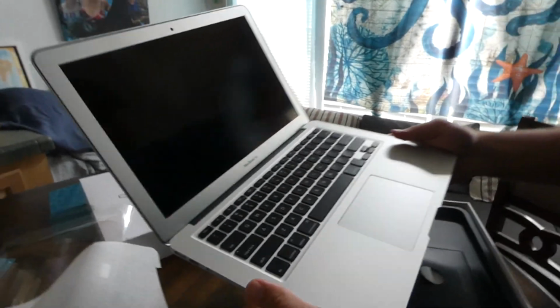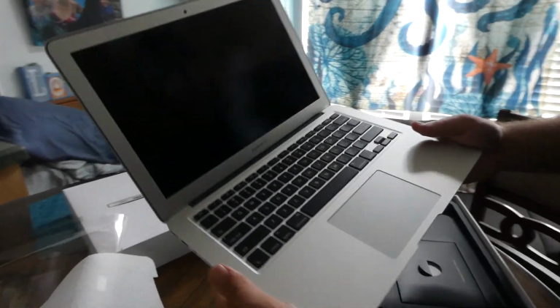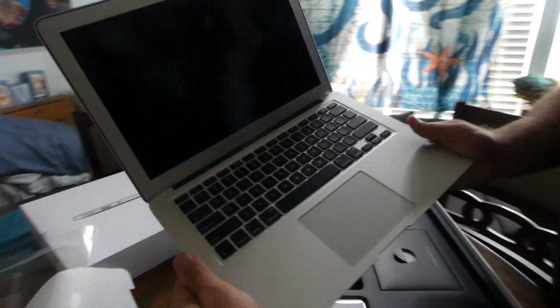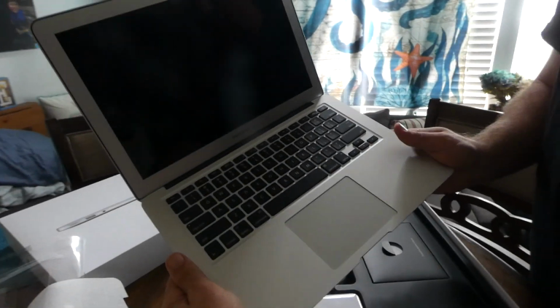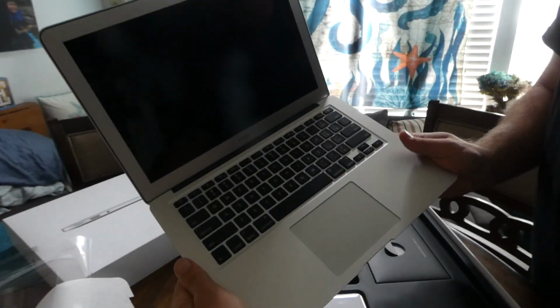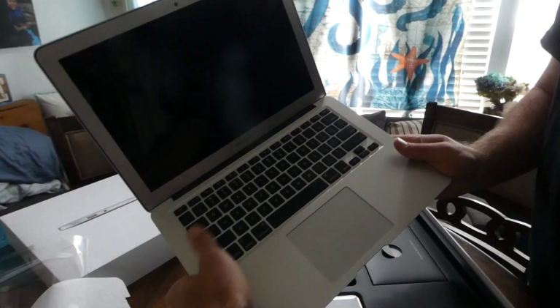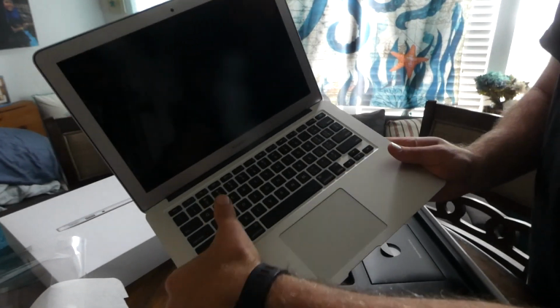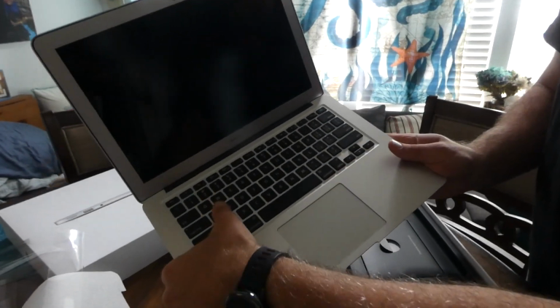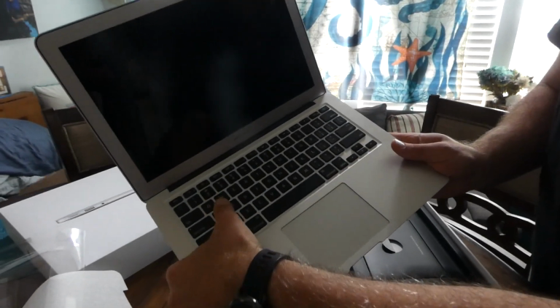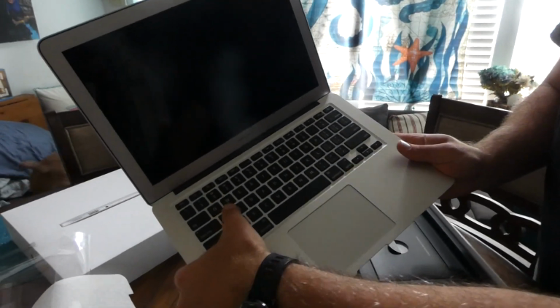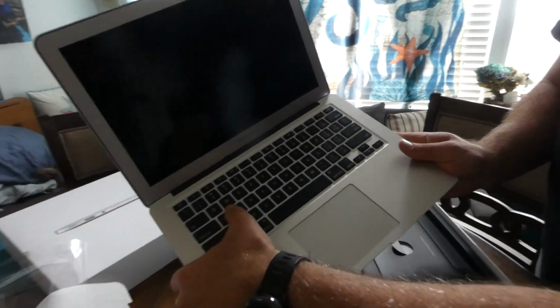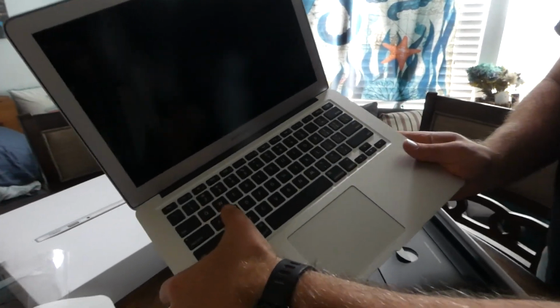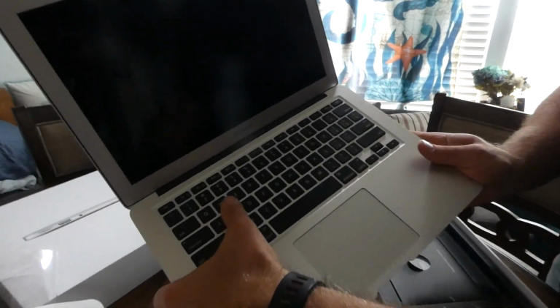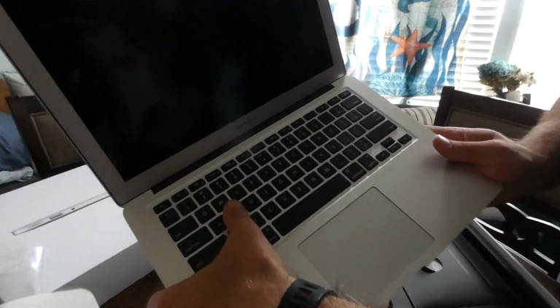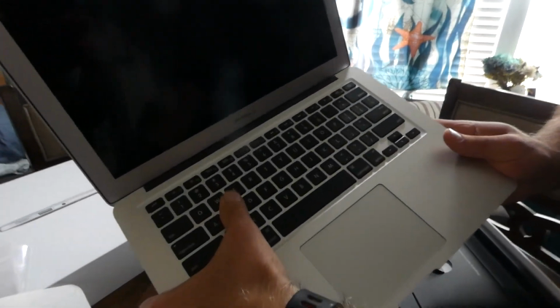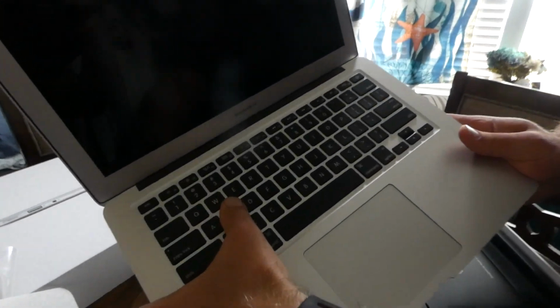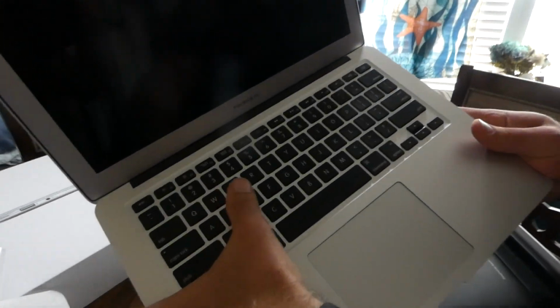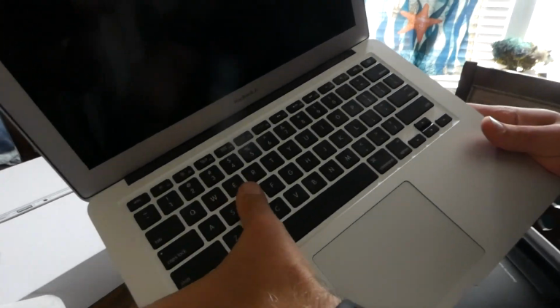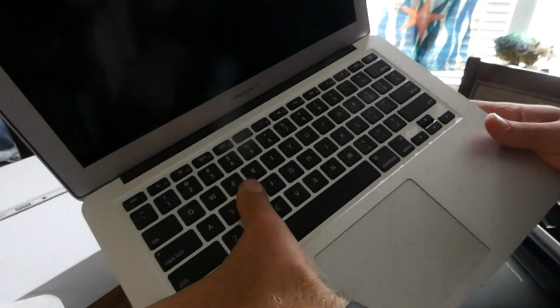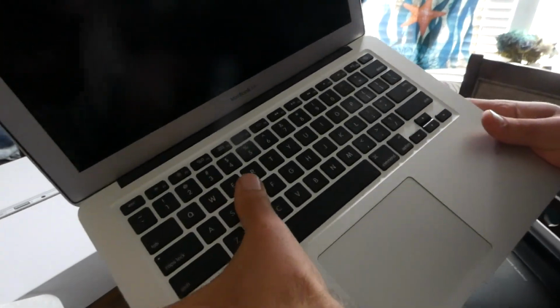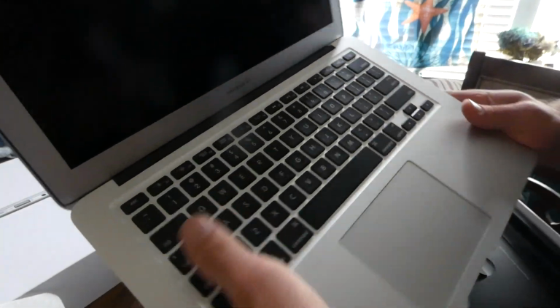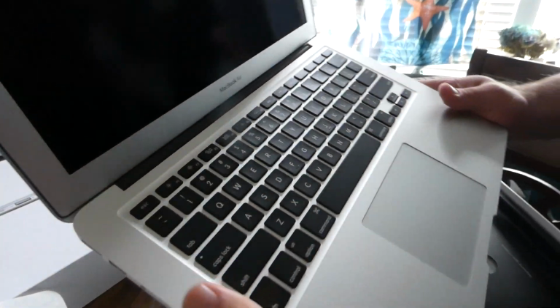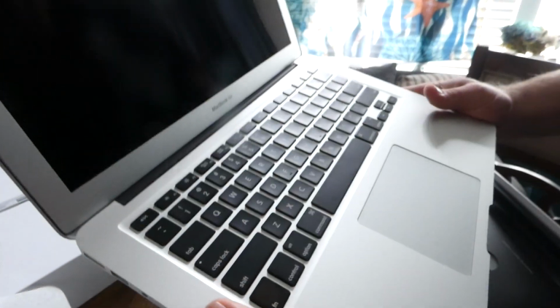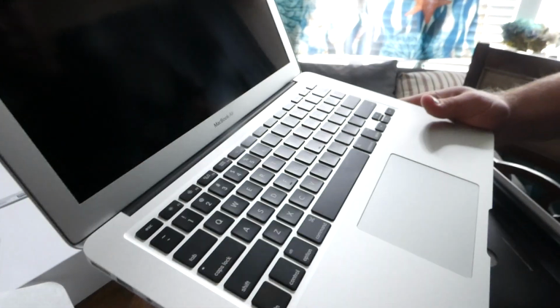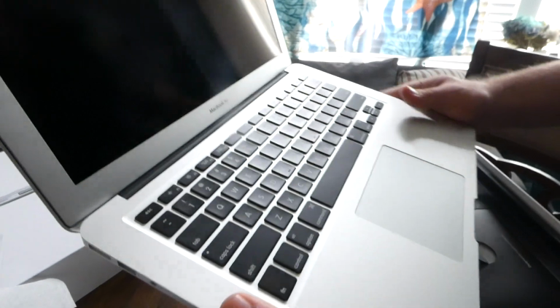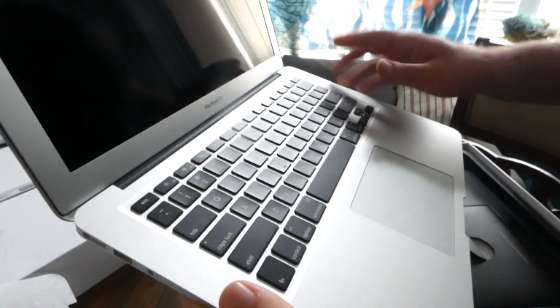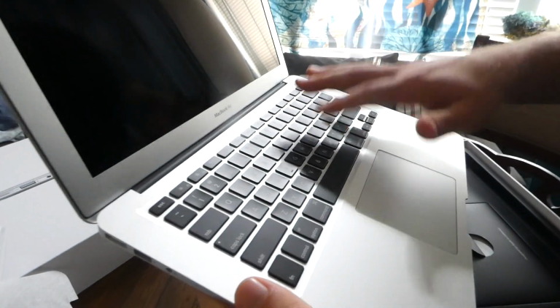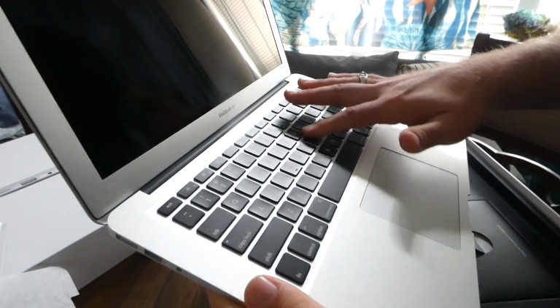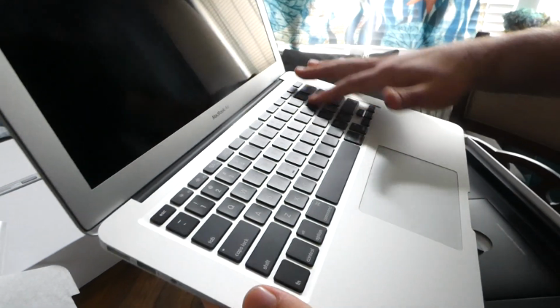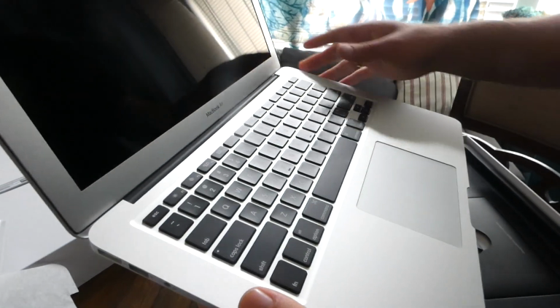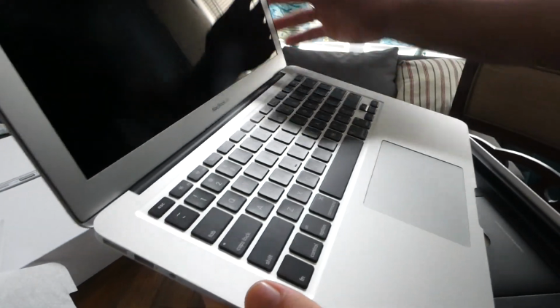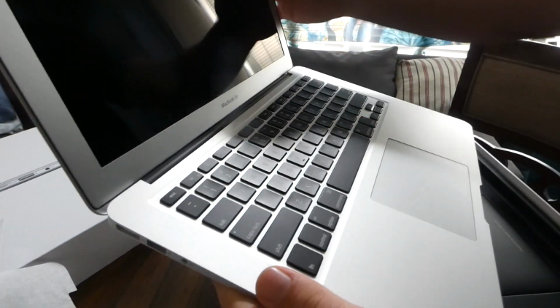You can see the keys here. They seem to be responsive, and there's a little bit of gap between the keys.